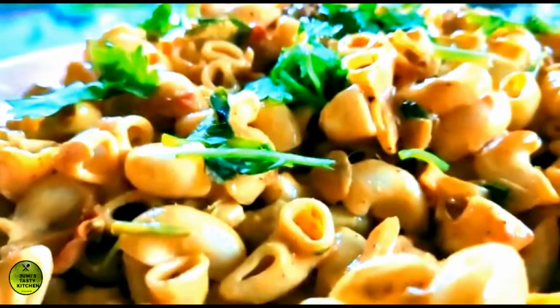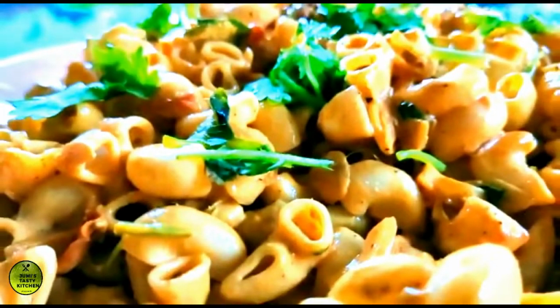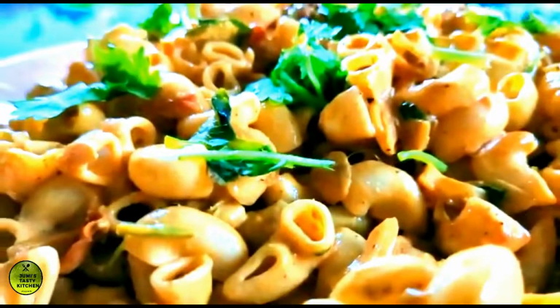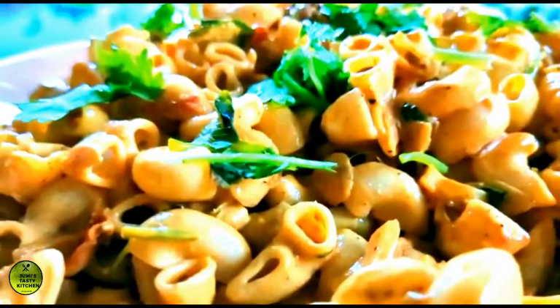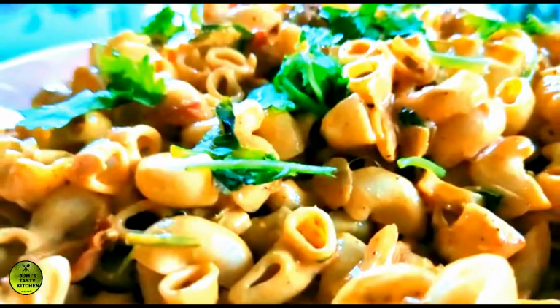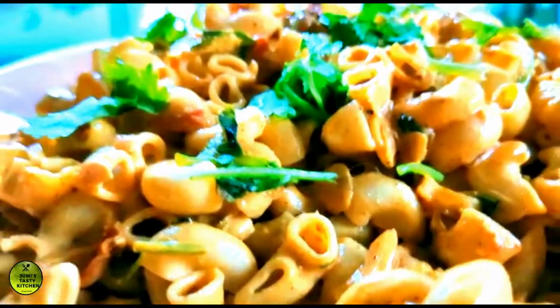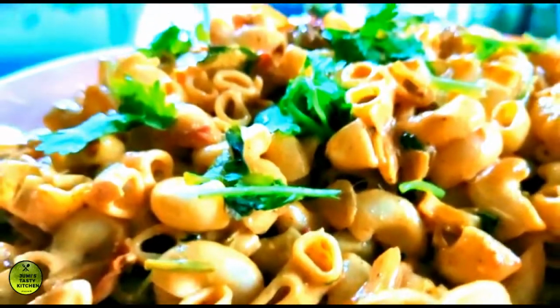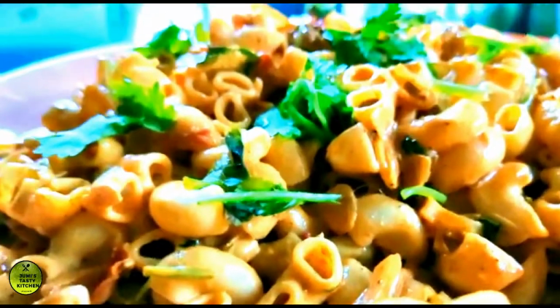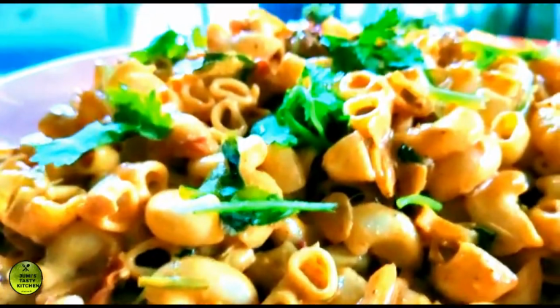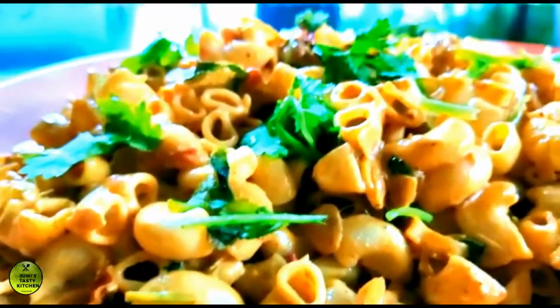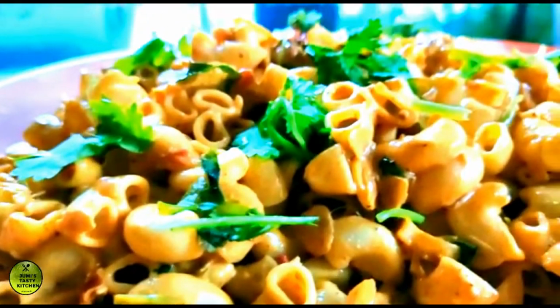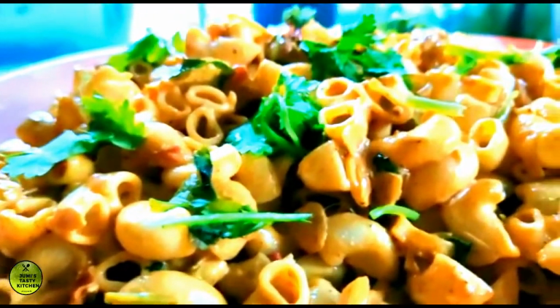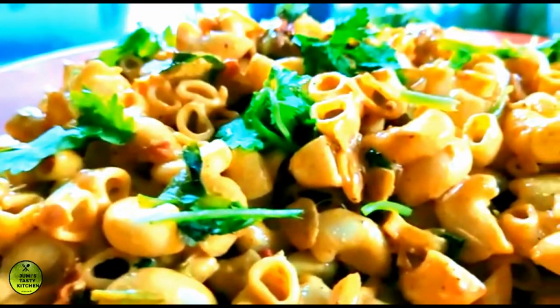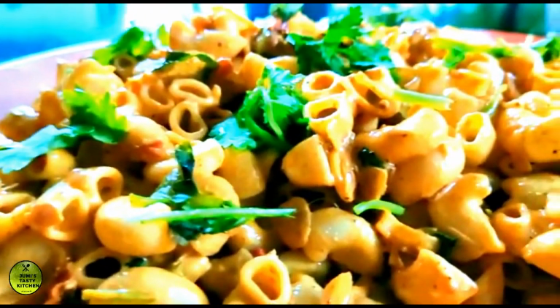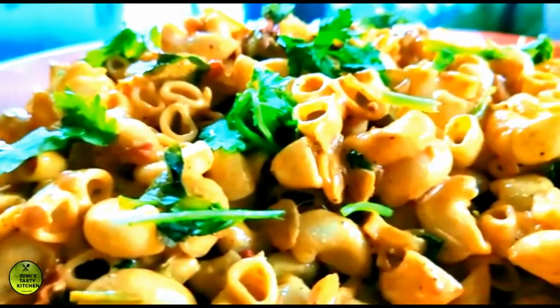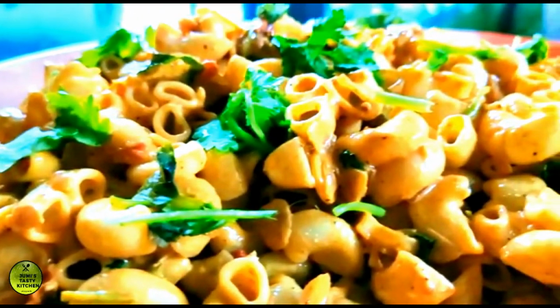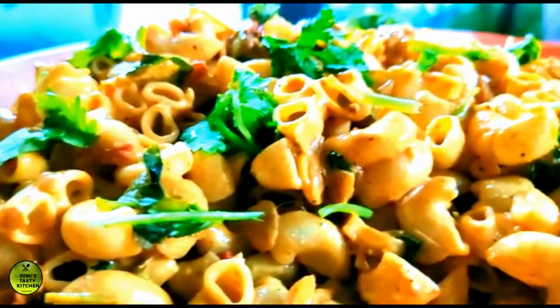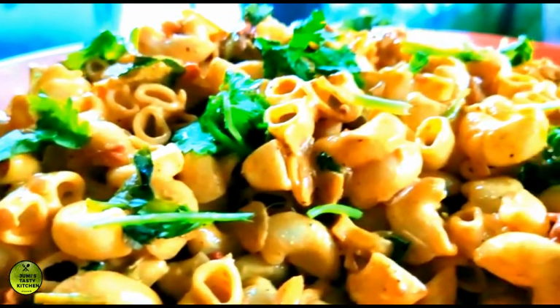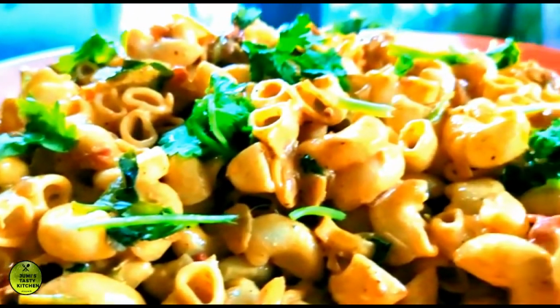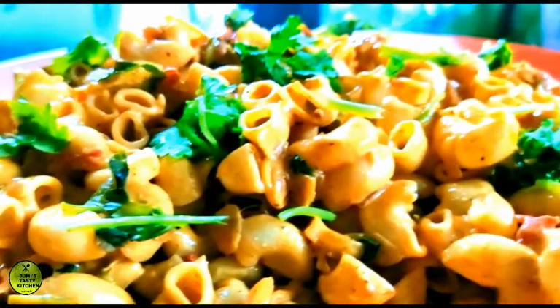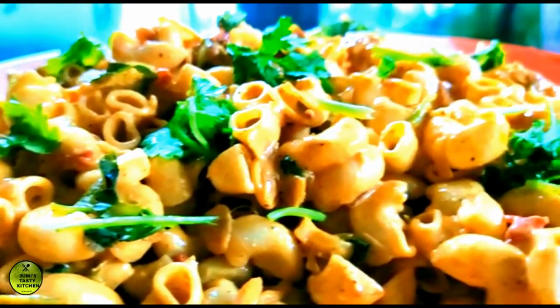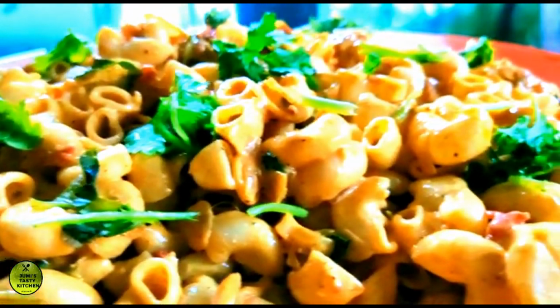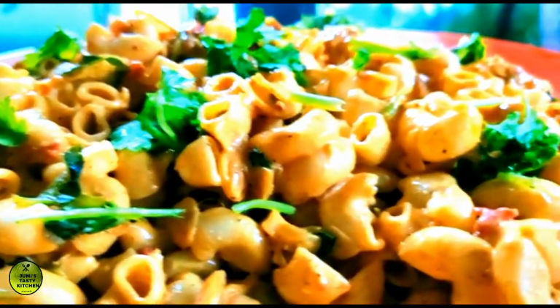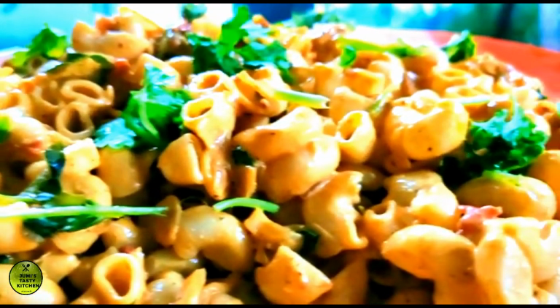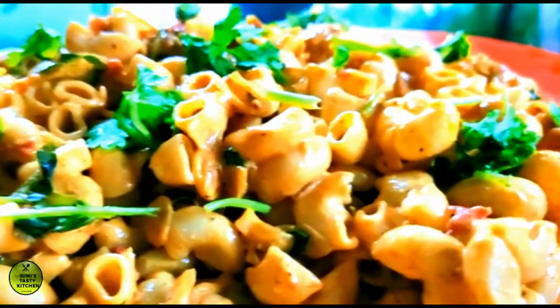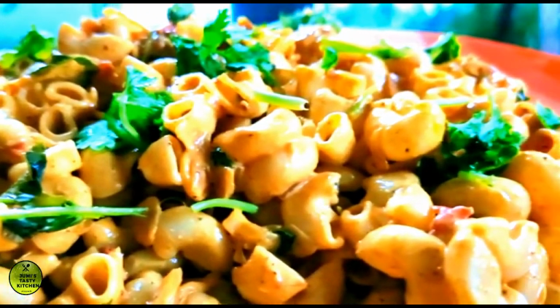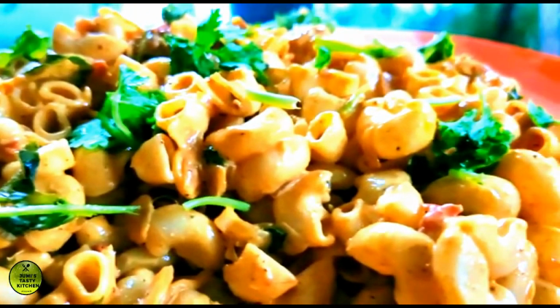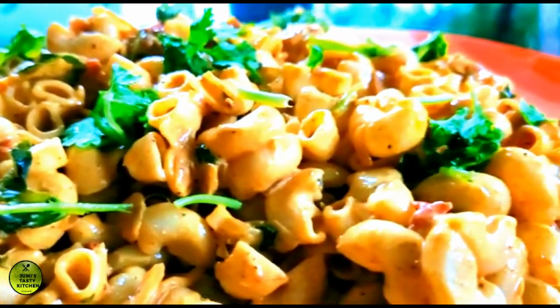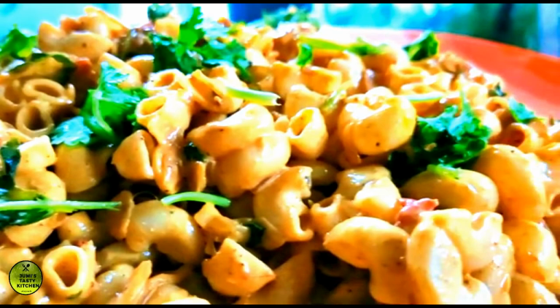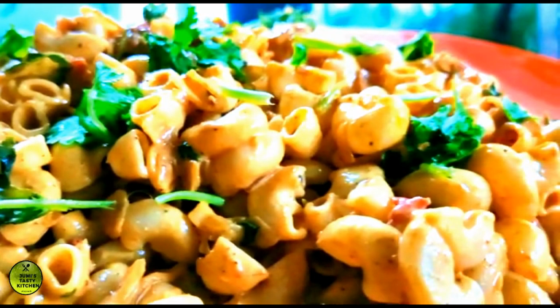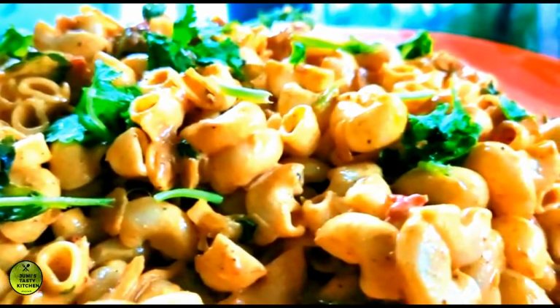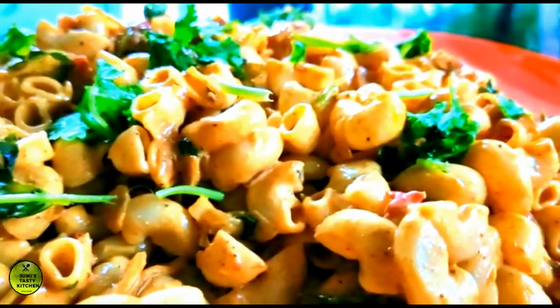Hi friends, everyone is taking a look at Jimmy's Tasty. Welcome to the food store.